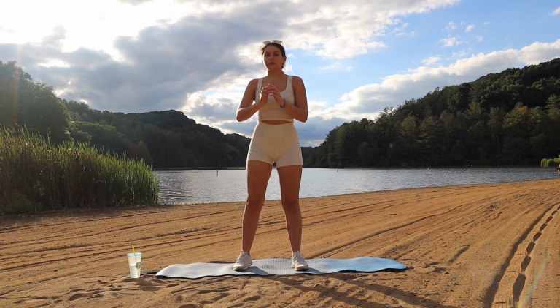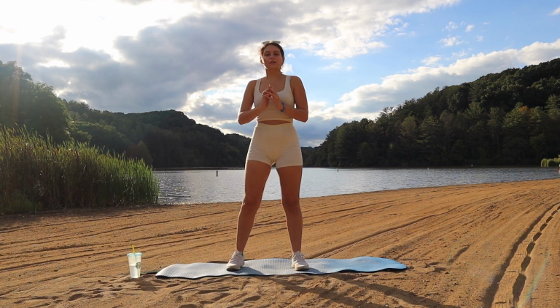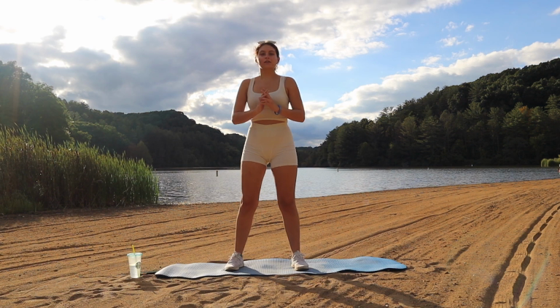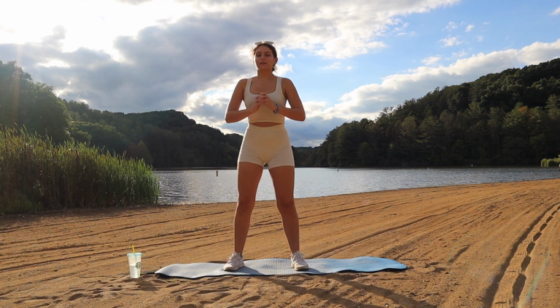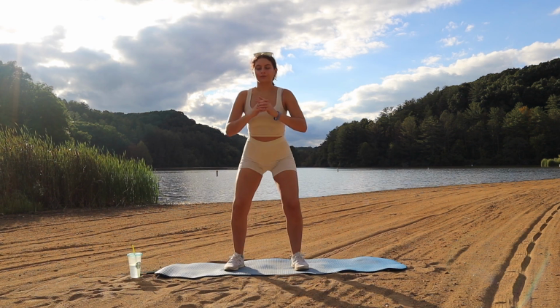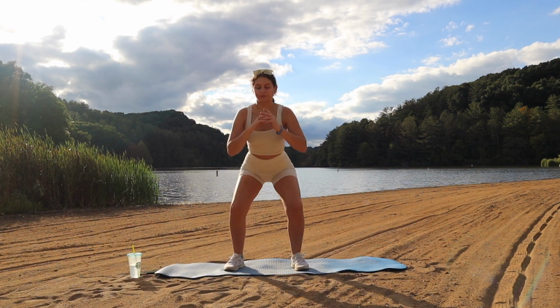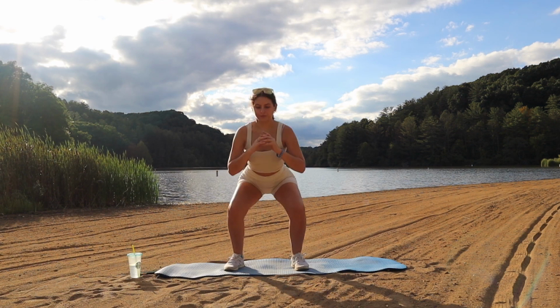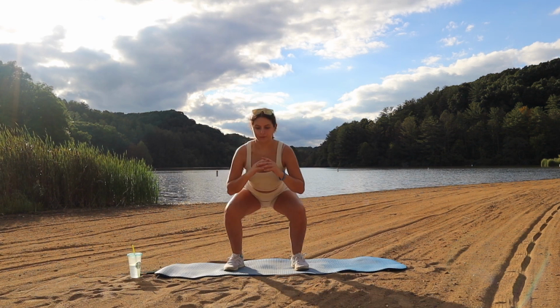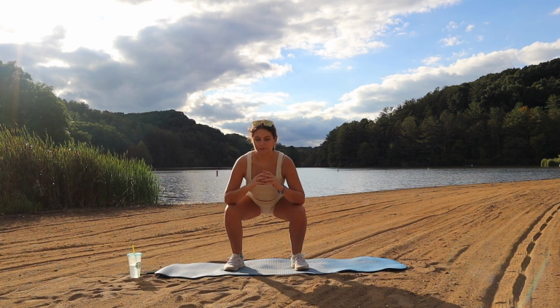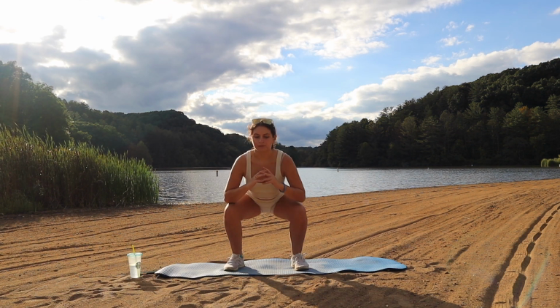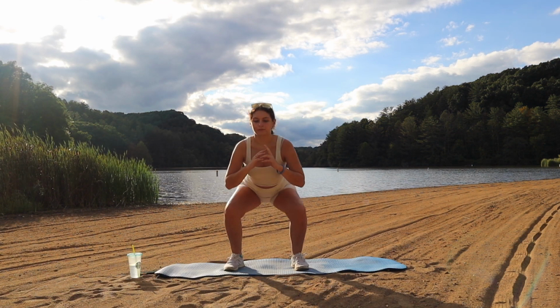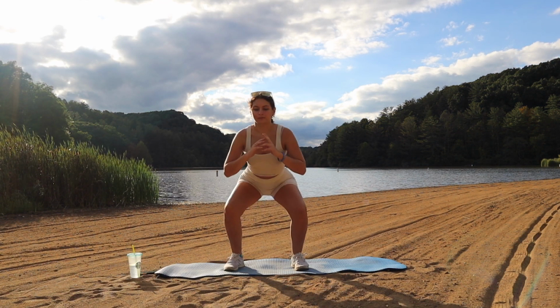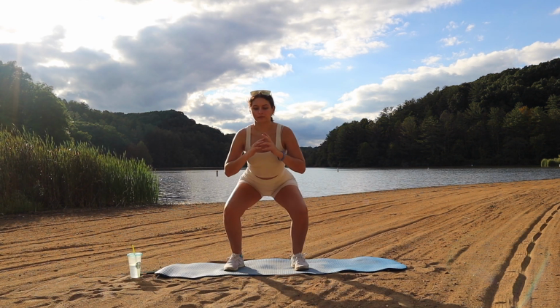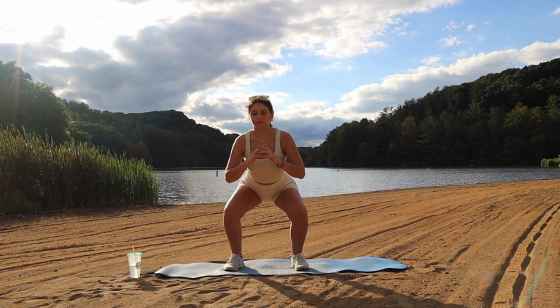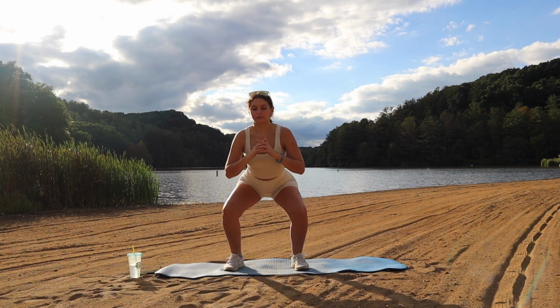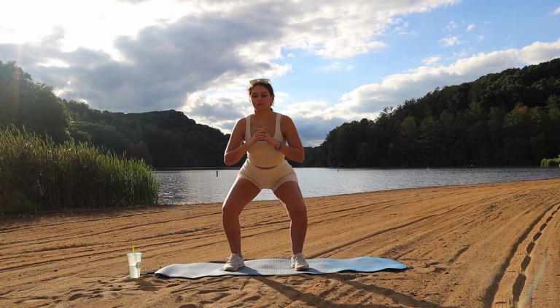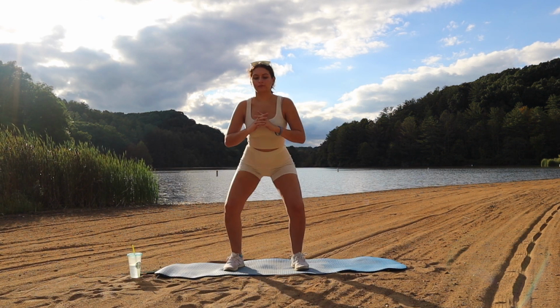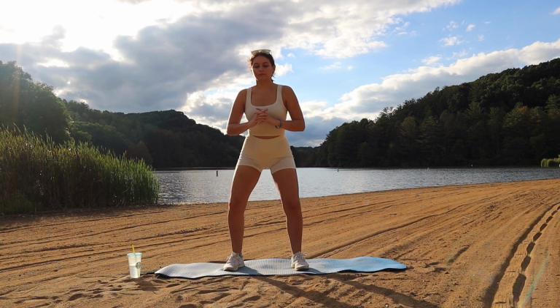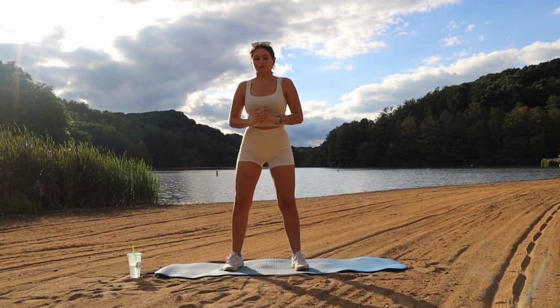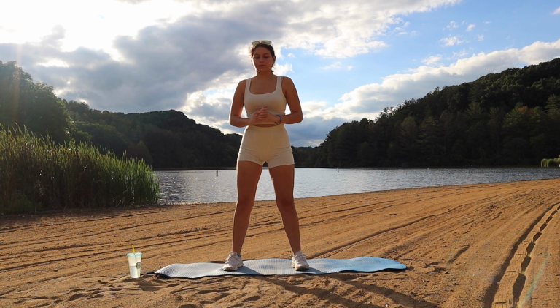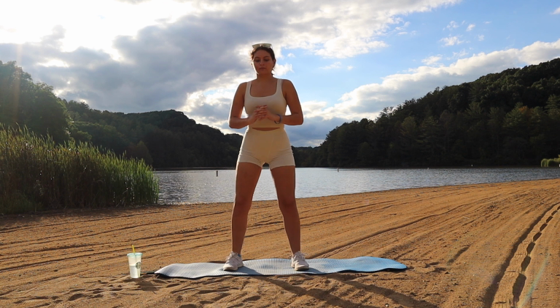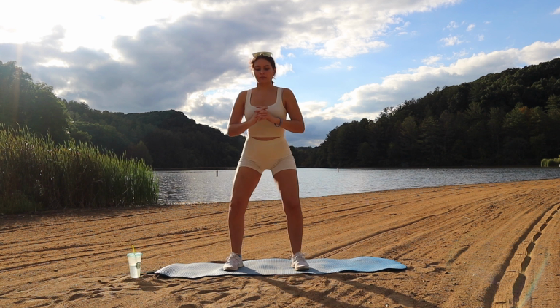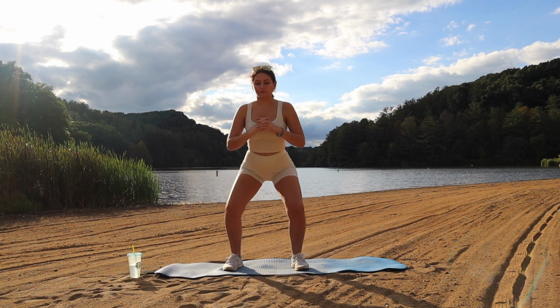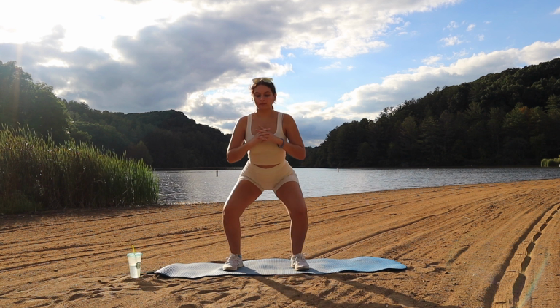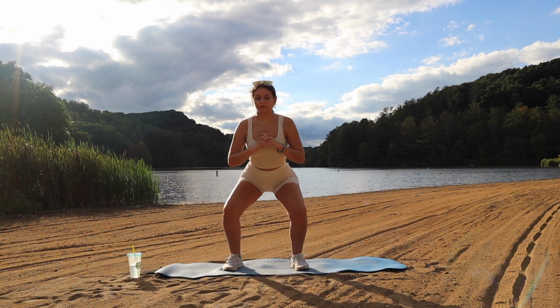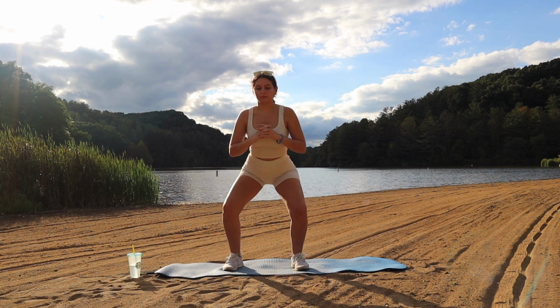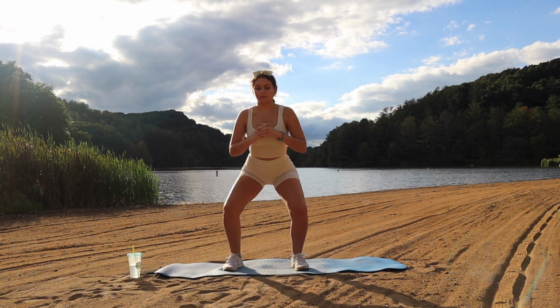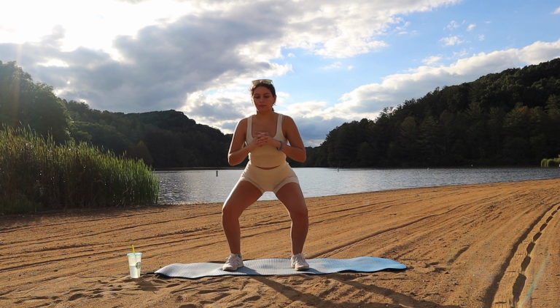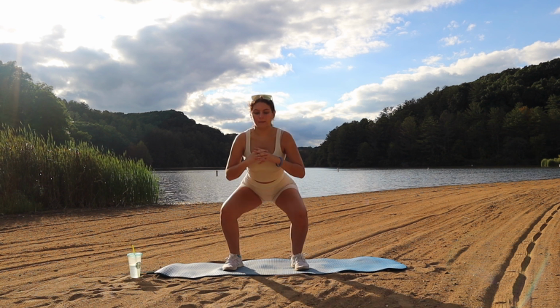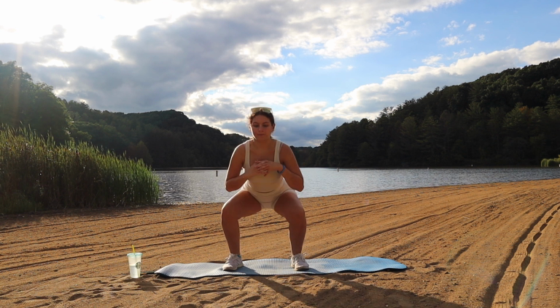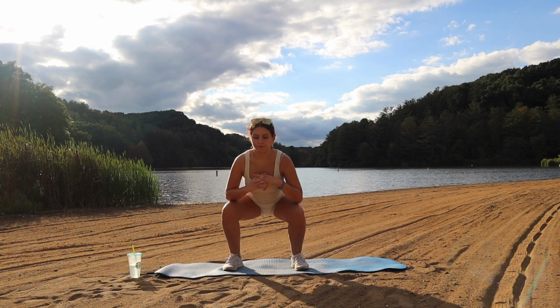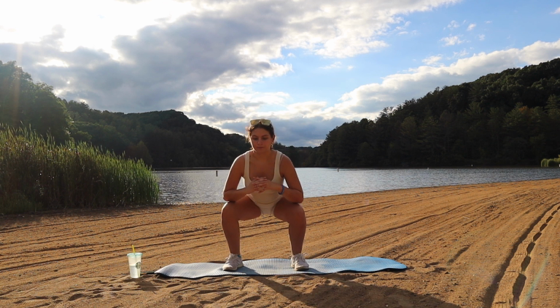Now we're going to do squat pulses. We're going to pulse on the way down and up, and then do a normal squat.